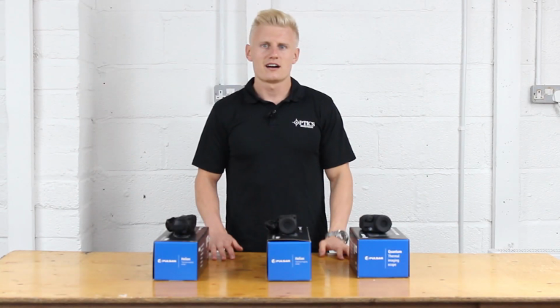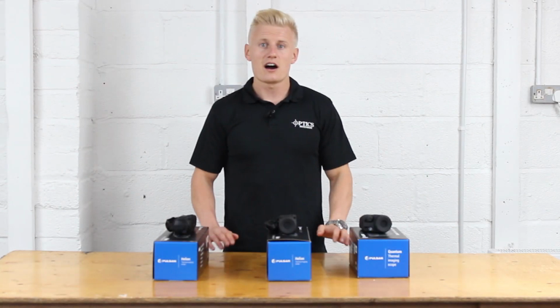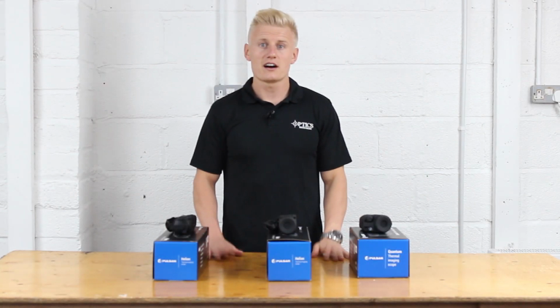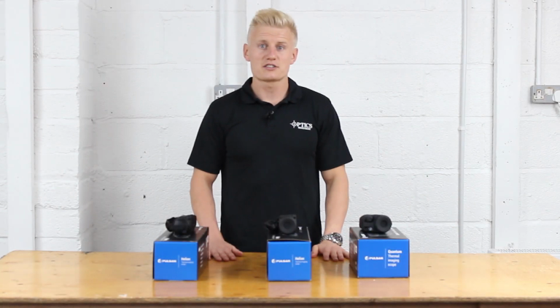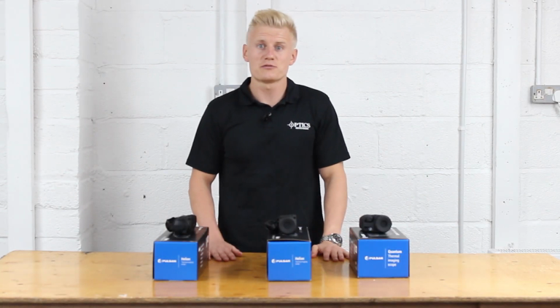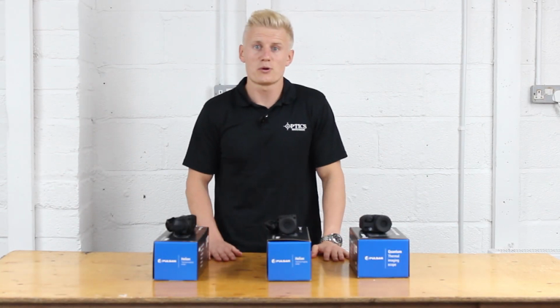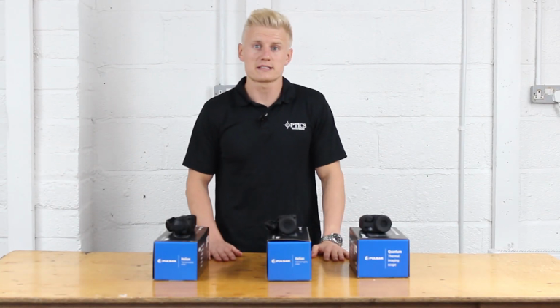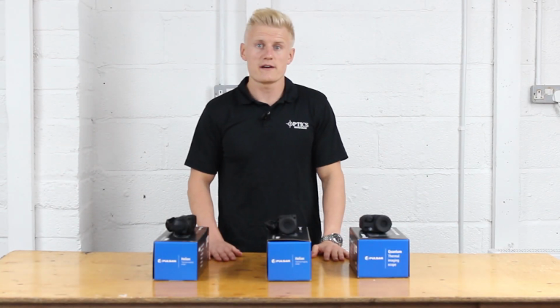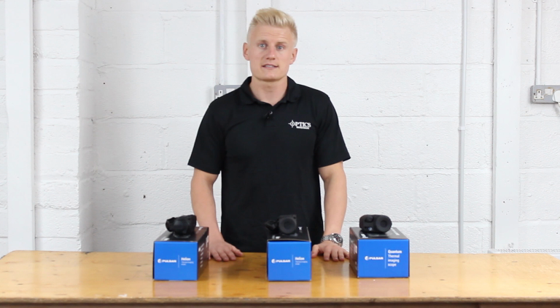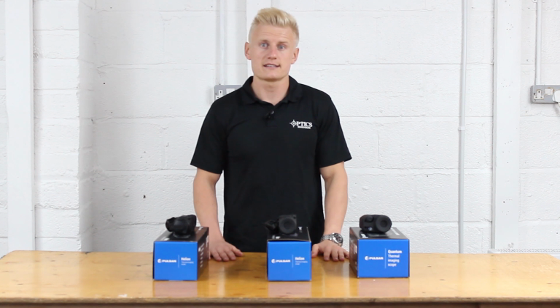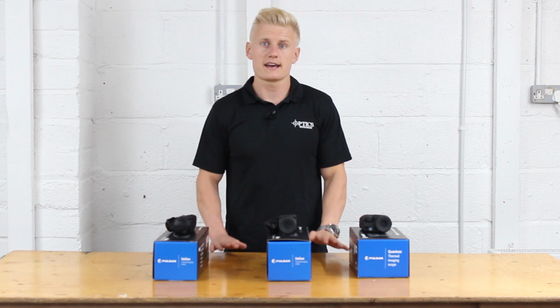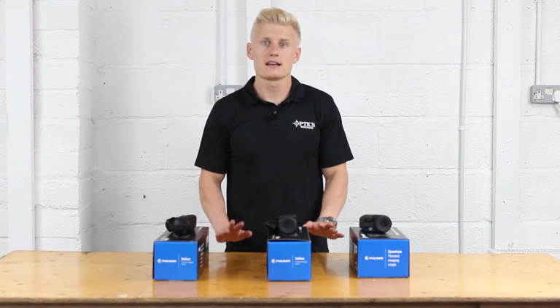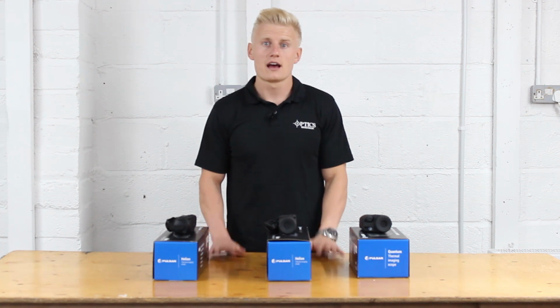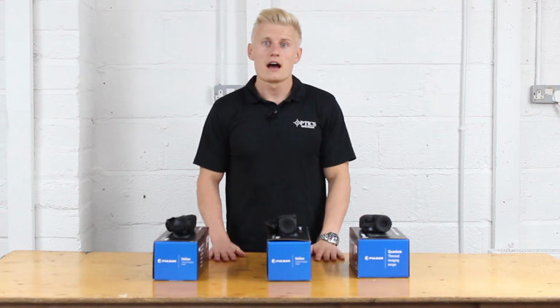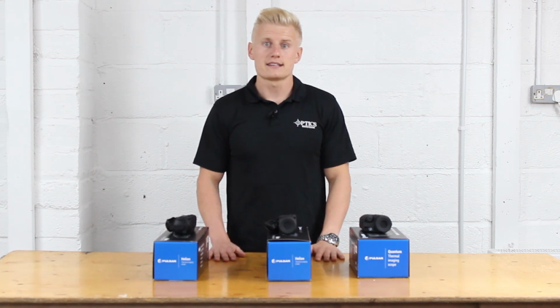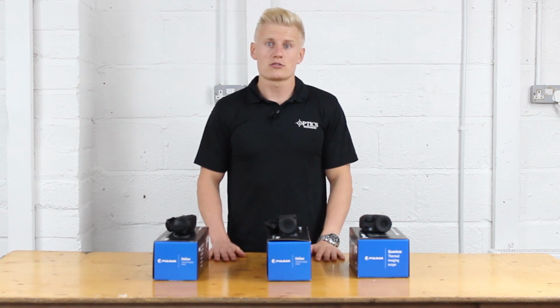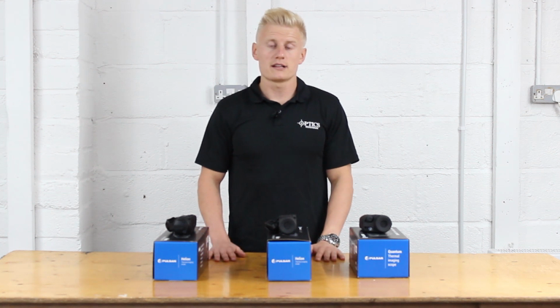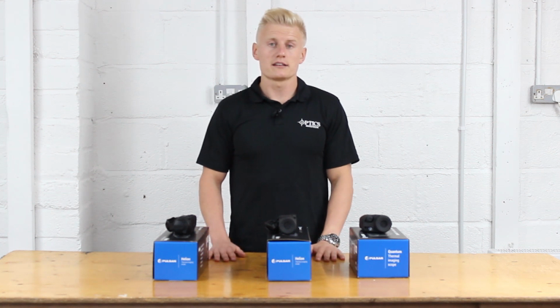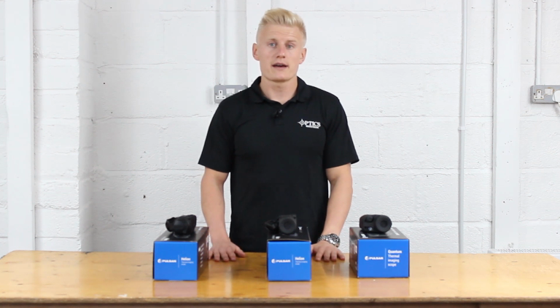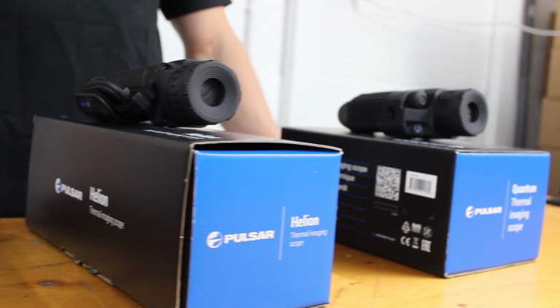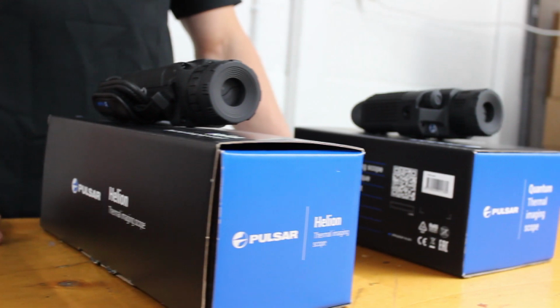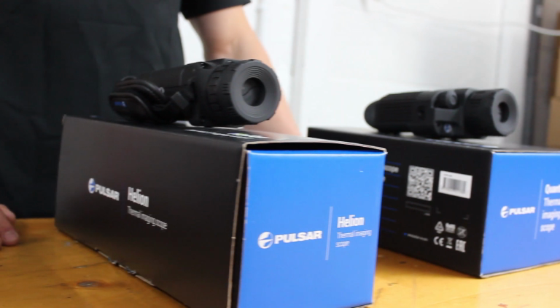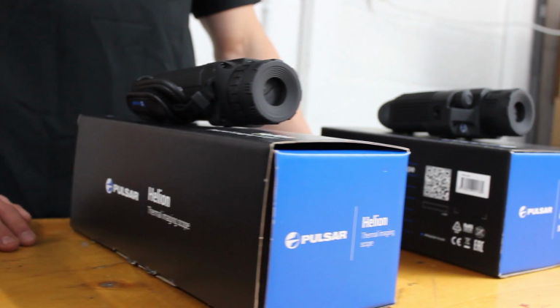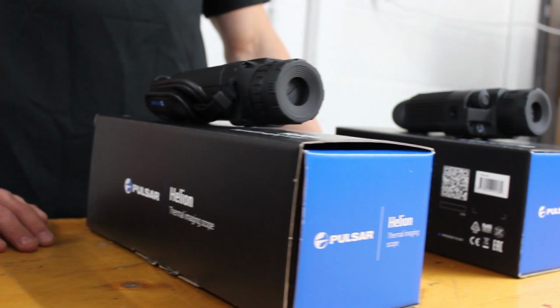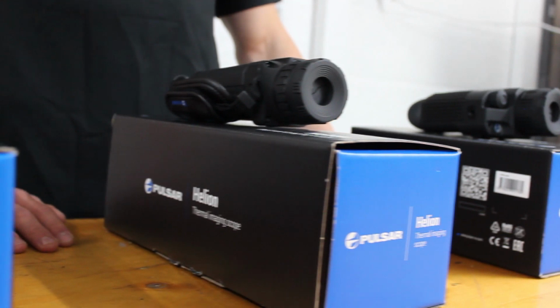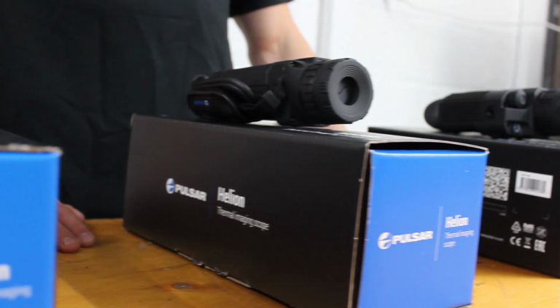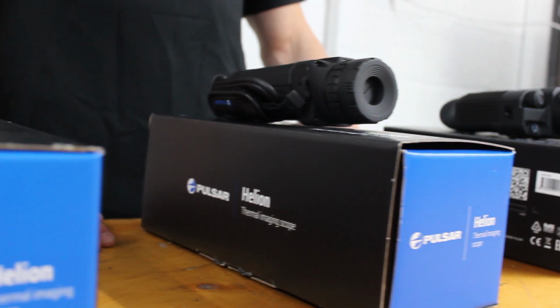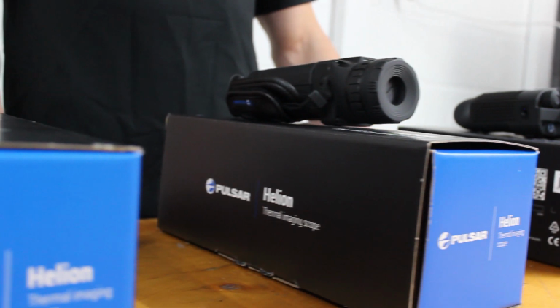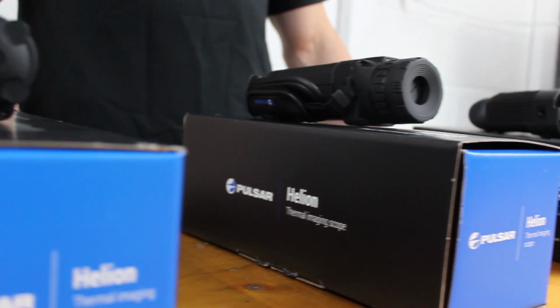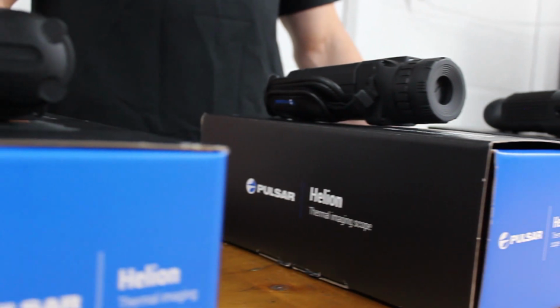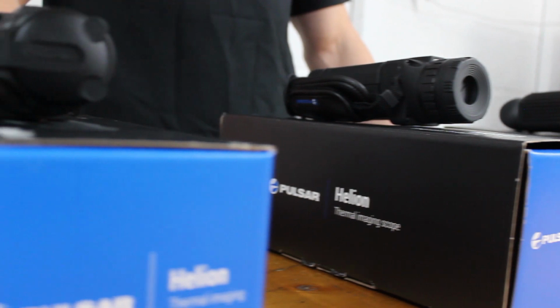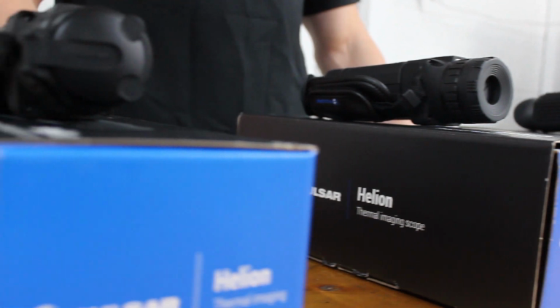Hi guys, Sean from Optics Warehouse here. Today we're going to be learning the main differences about the Pulsar thermal monocular range.